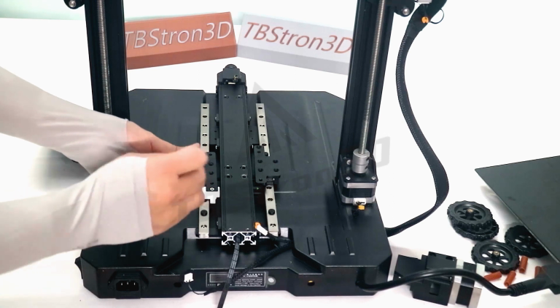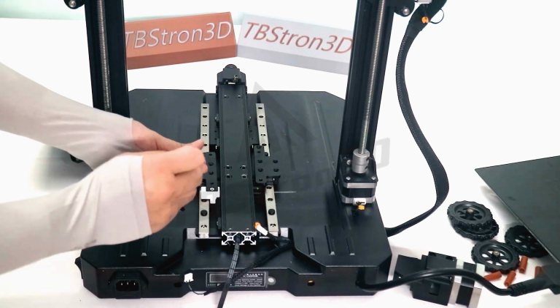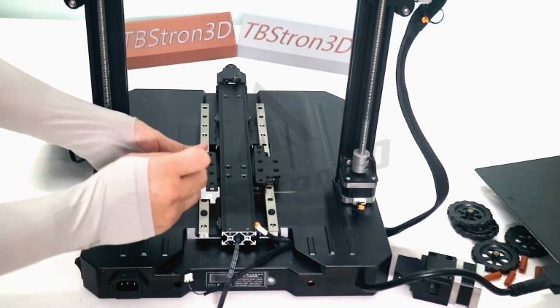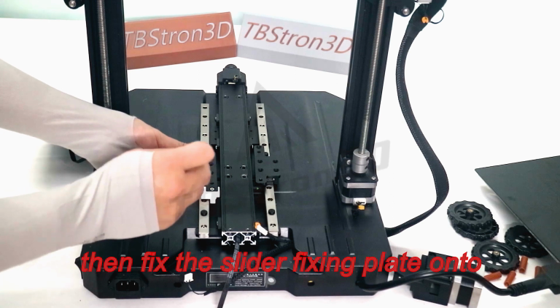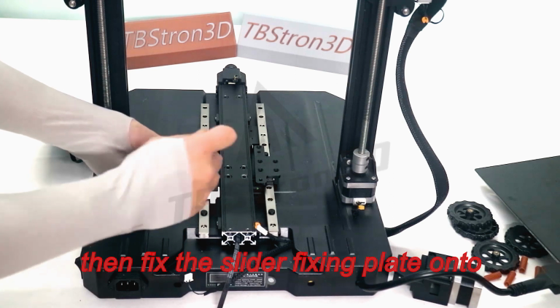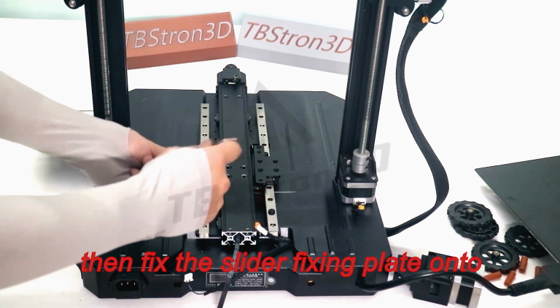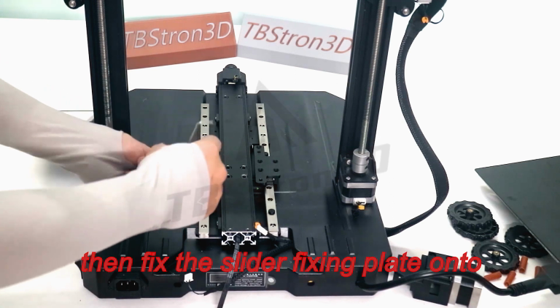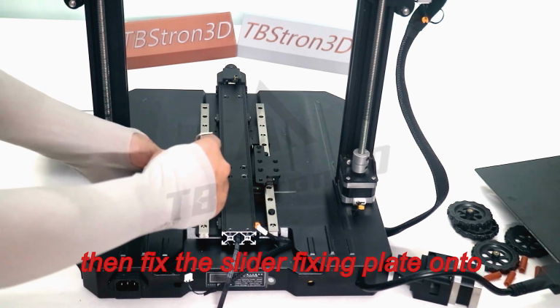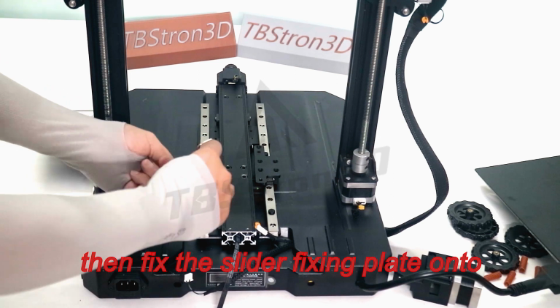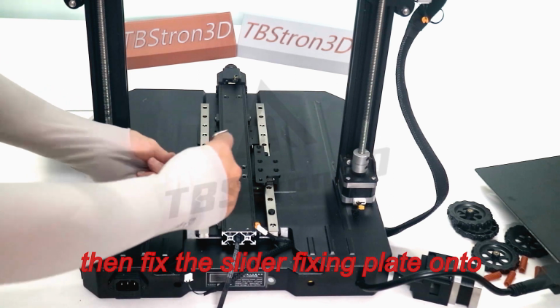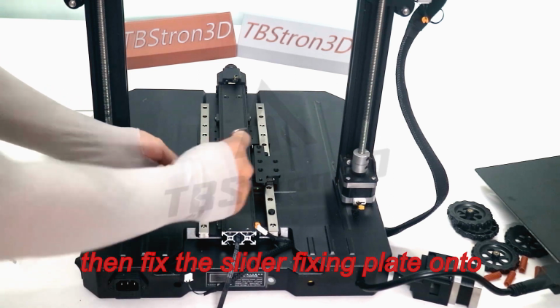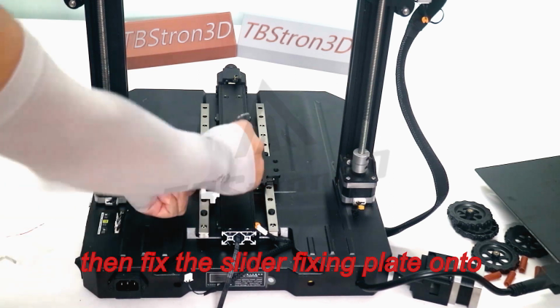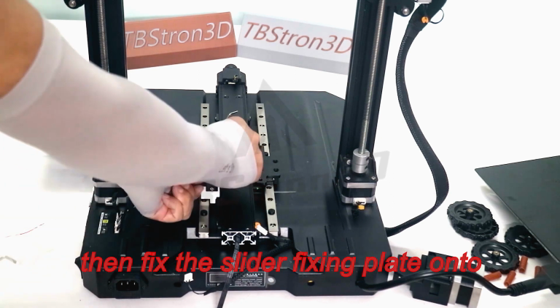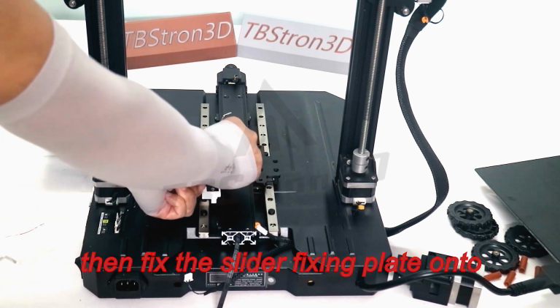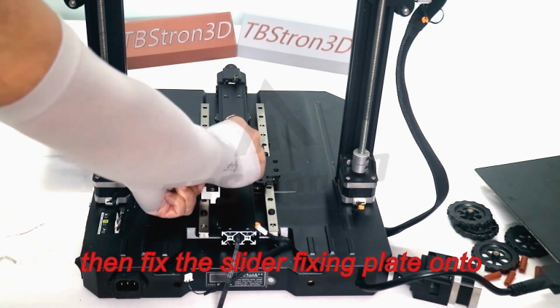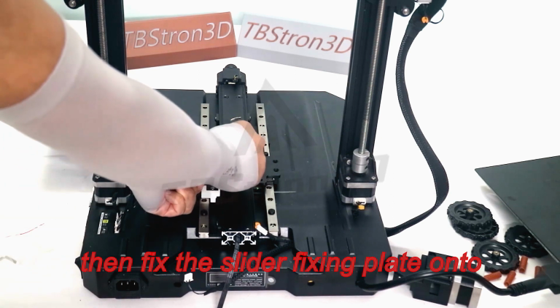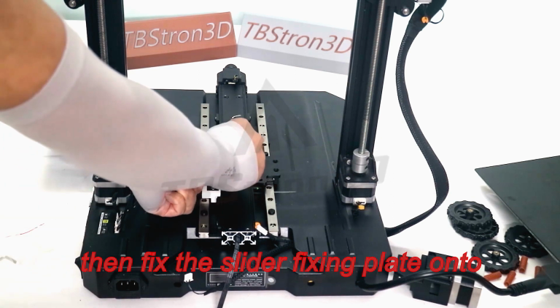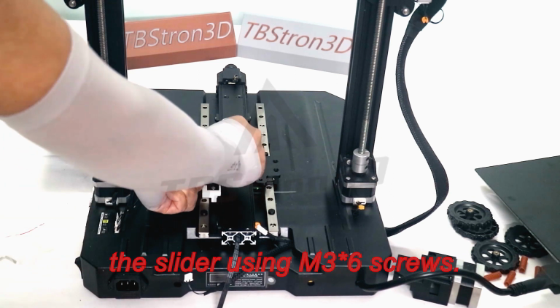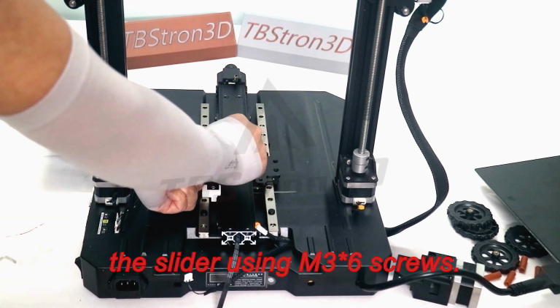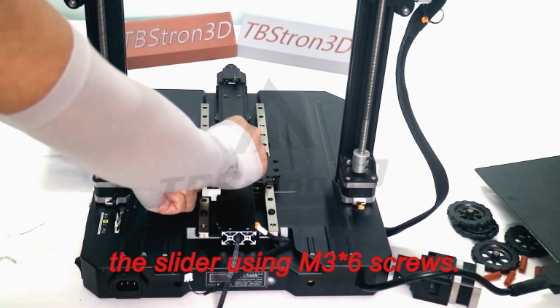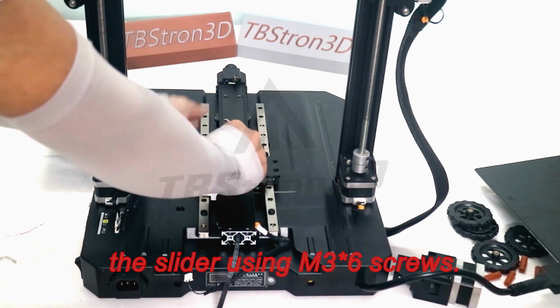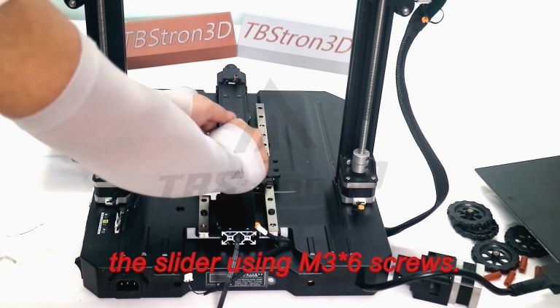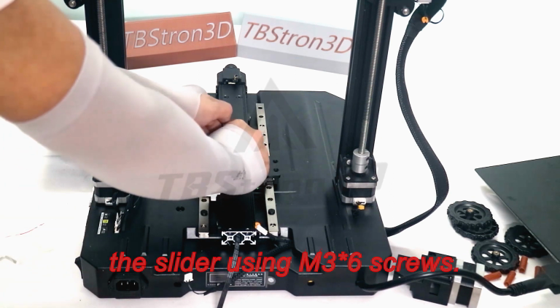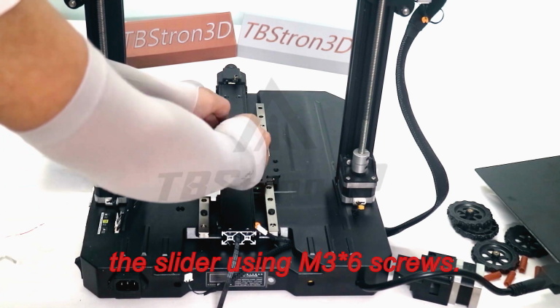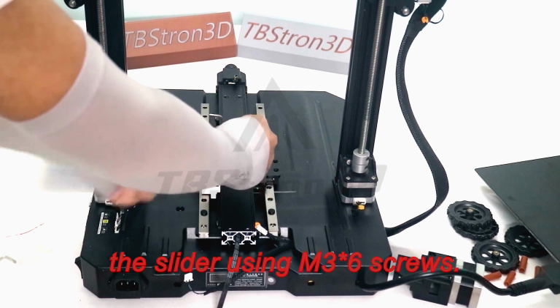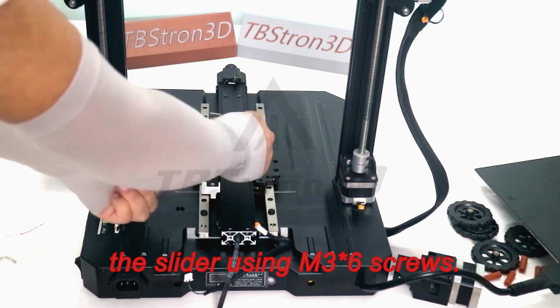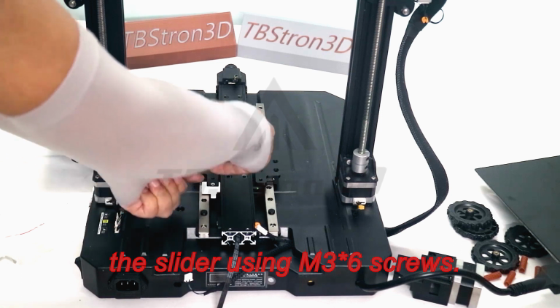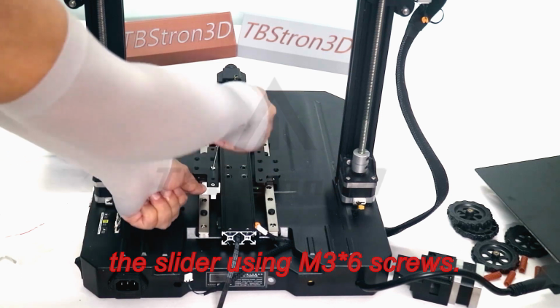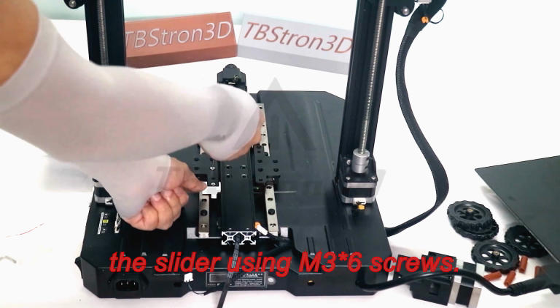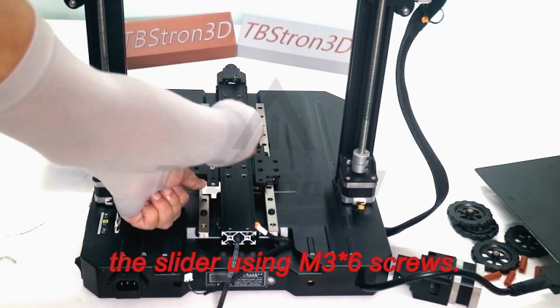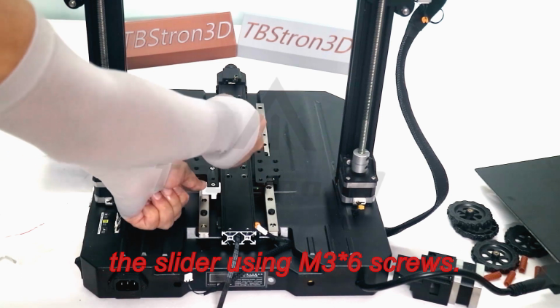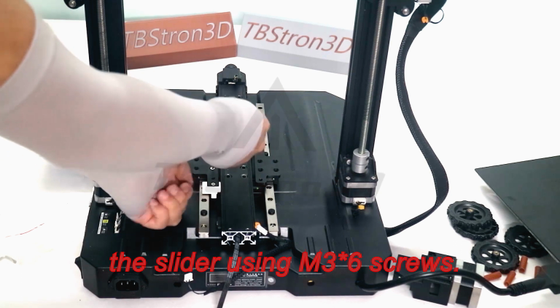Then fix the slider fixing plate onto the slider using M3 screws.